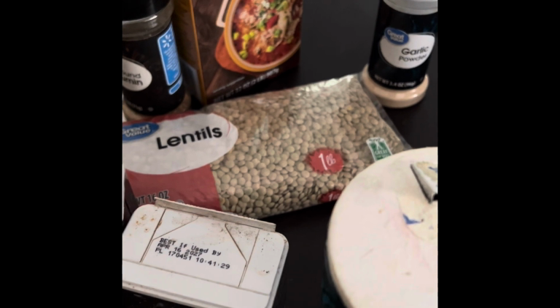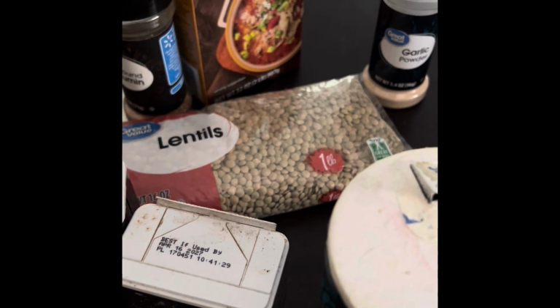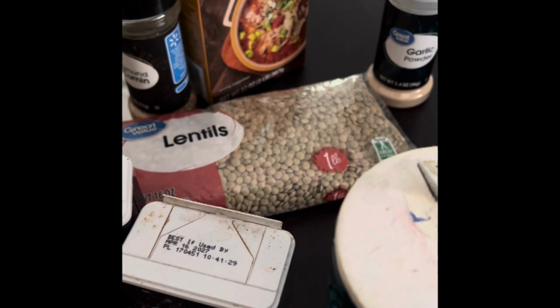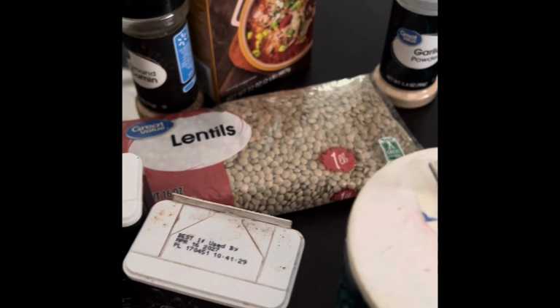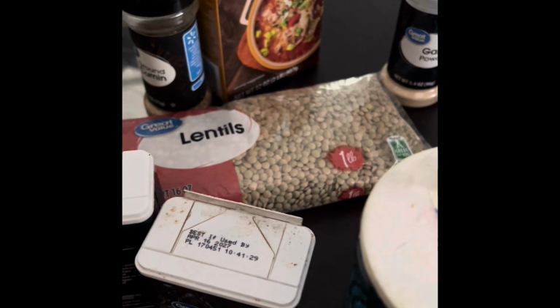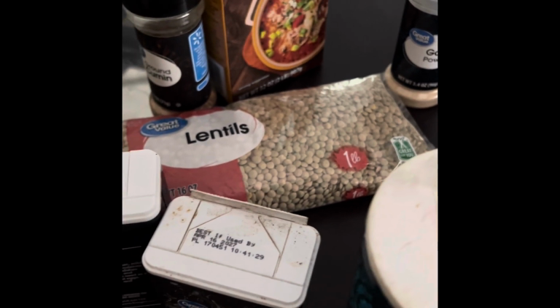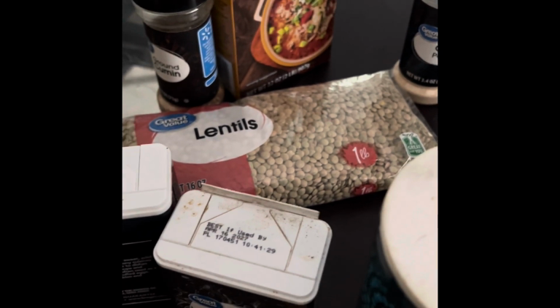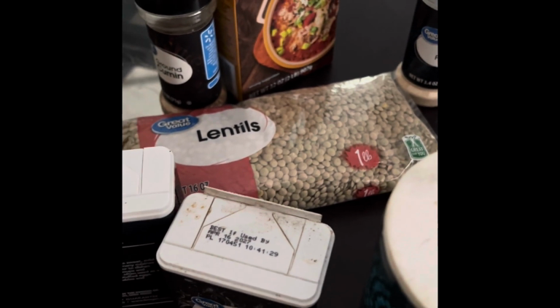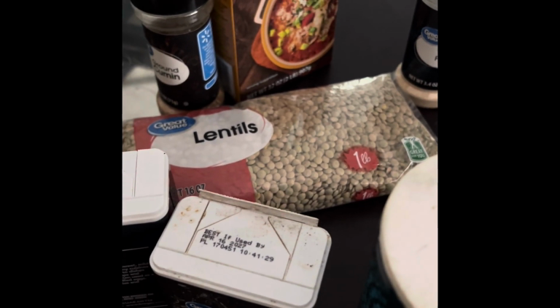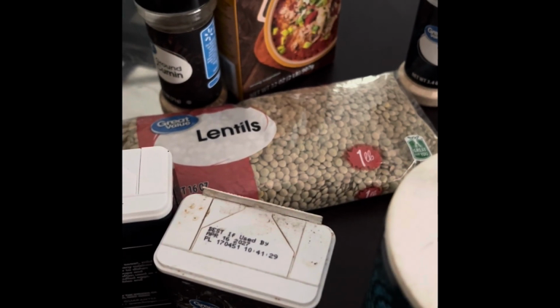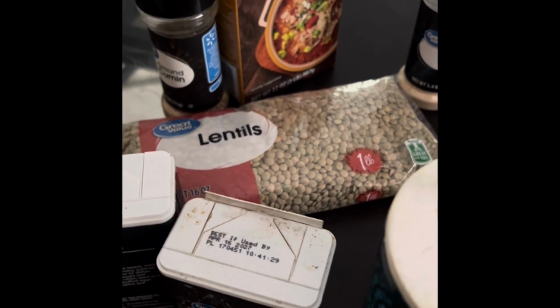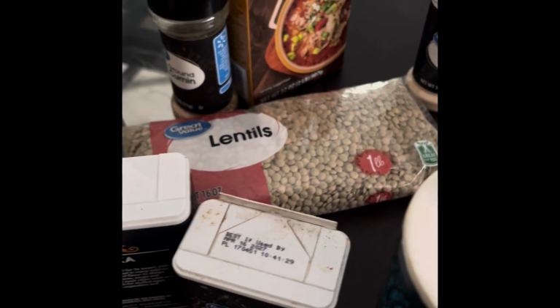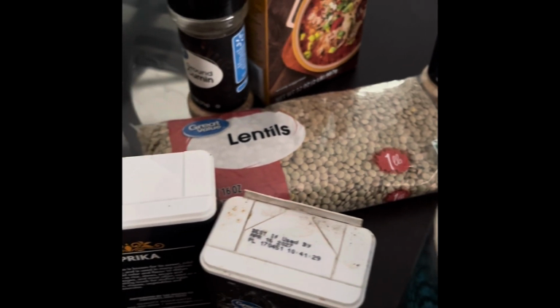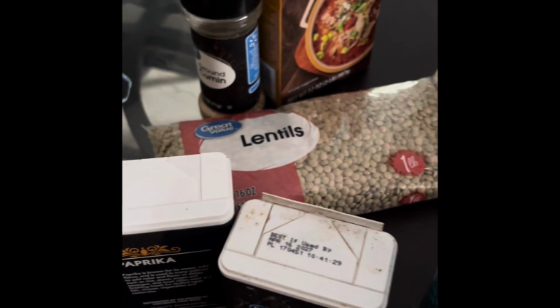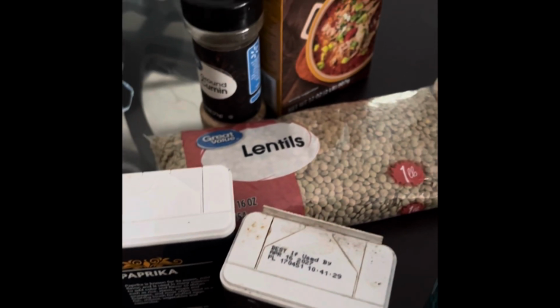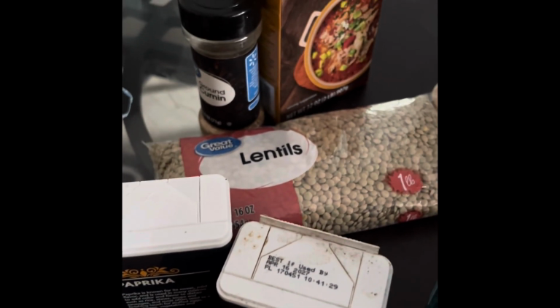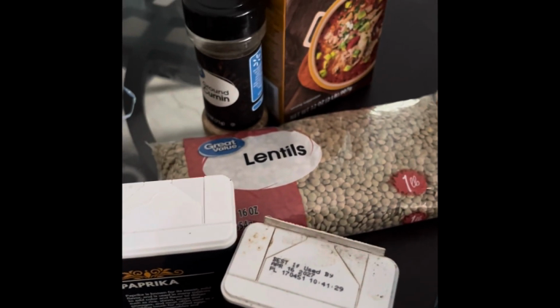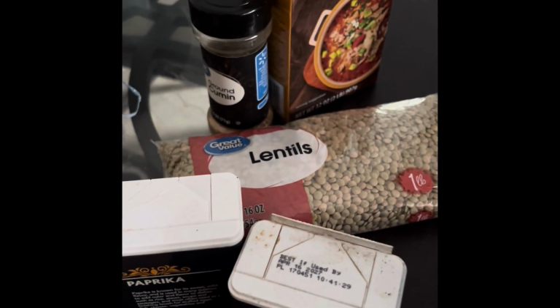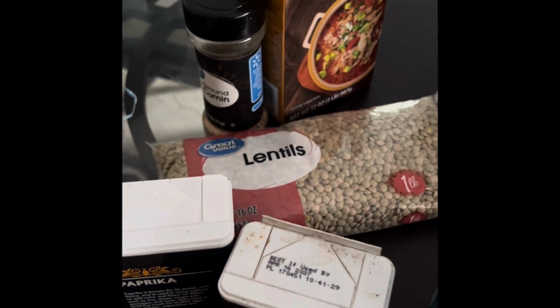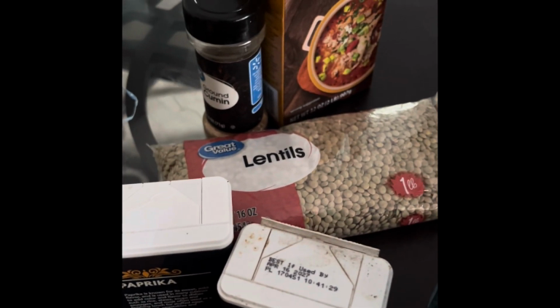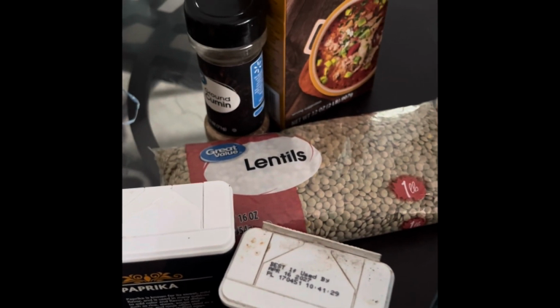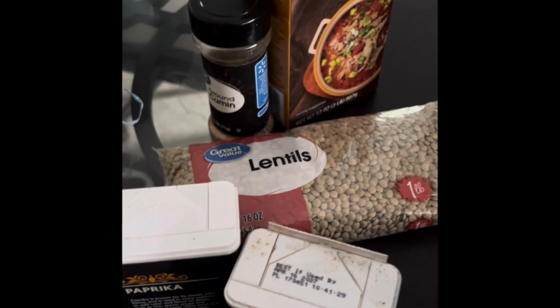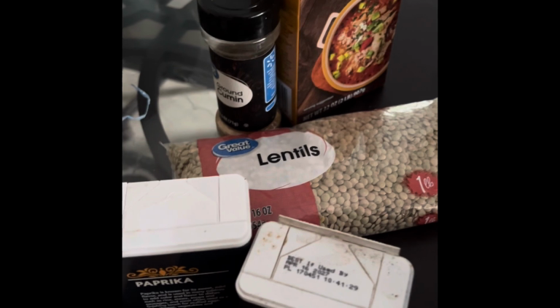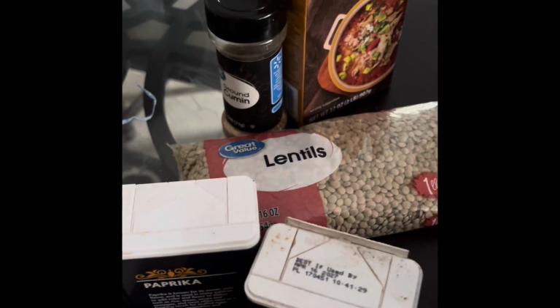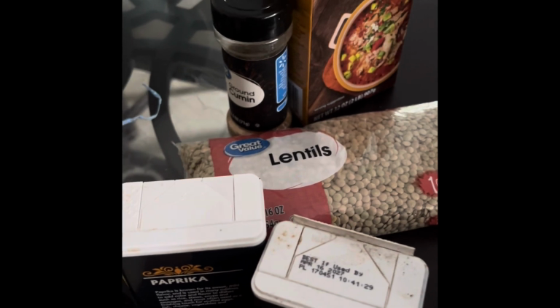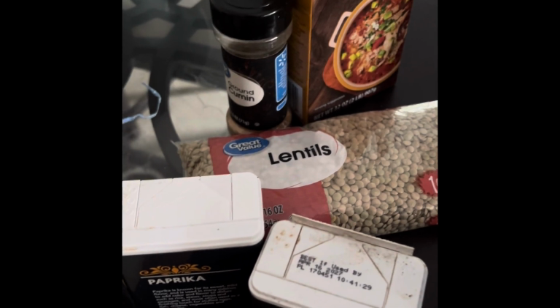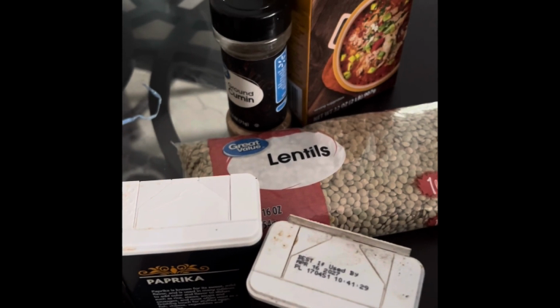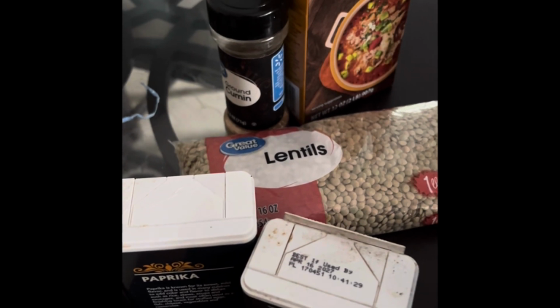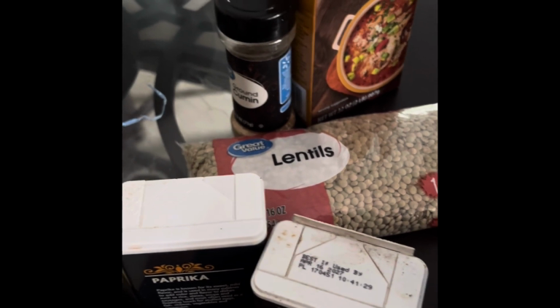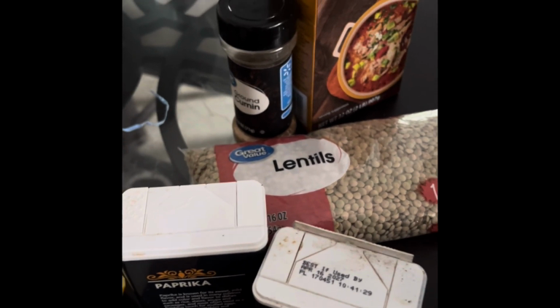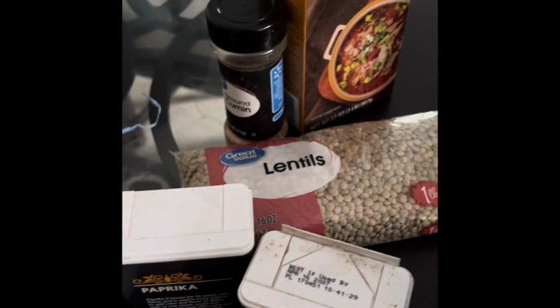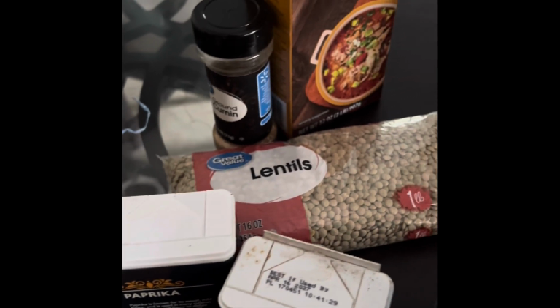So there you are. You have your lentil soup recipe. Nice, healthy and delicious.